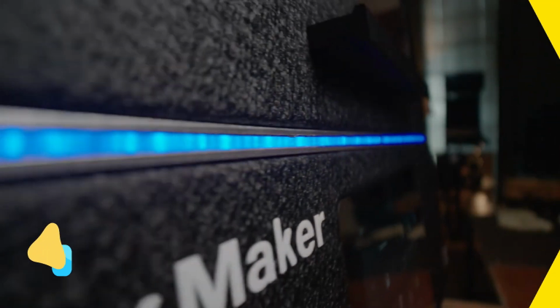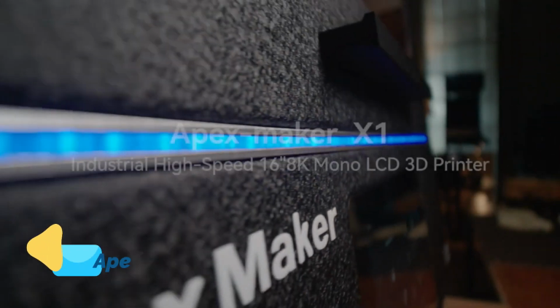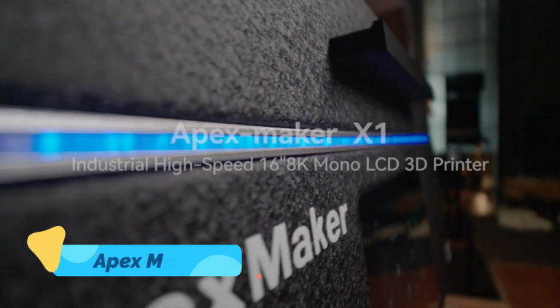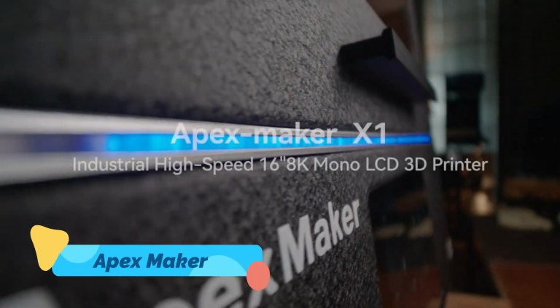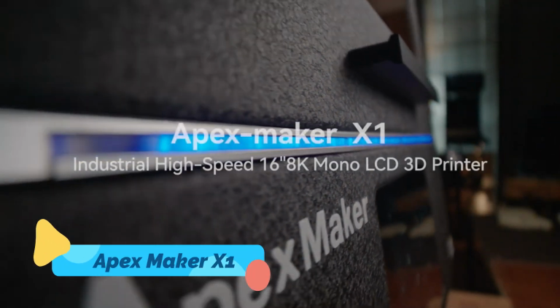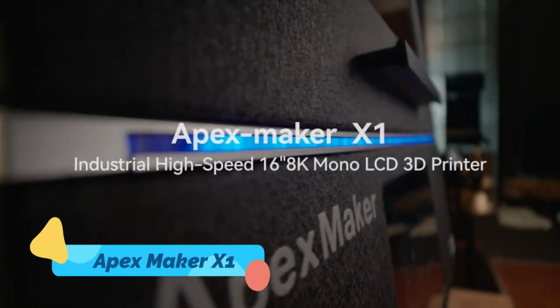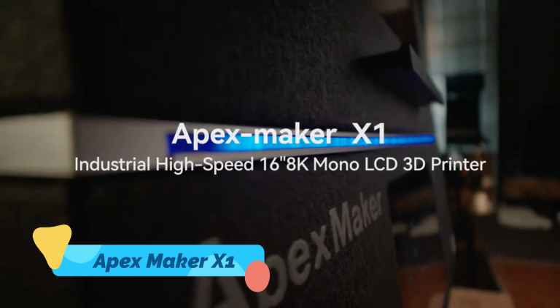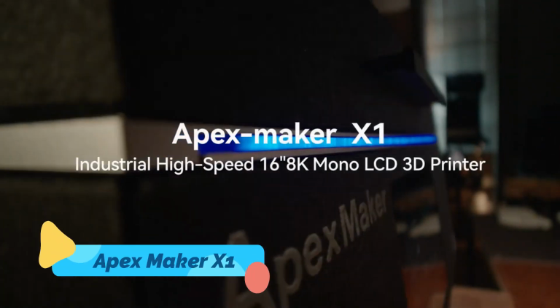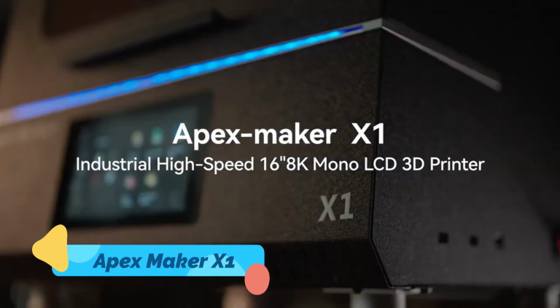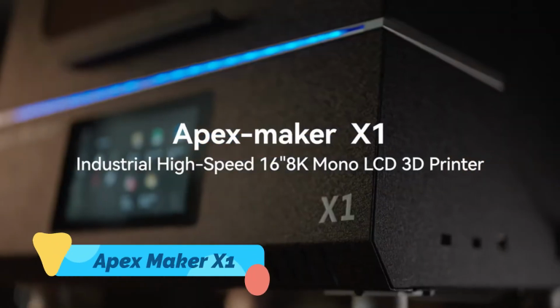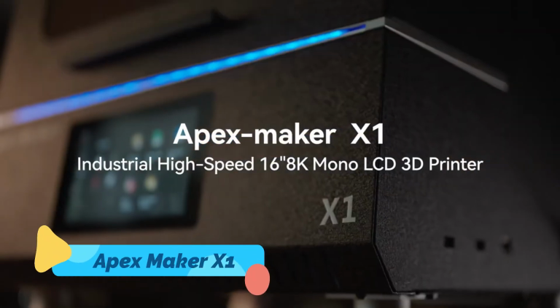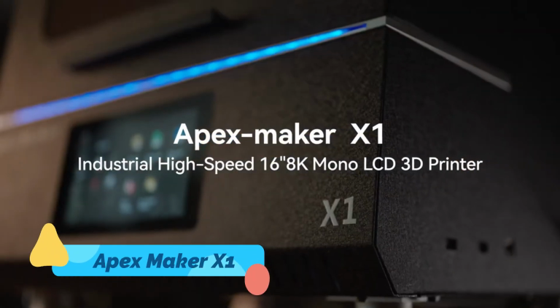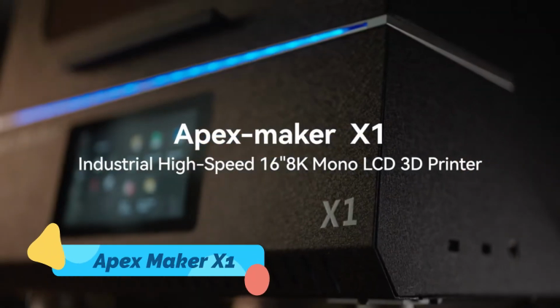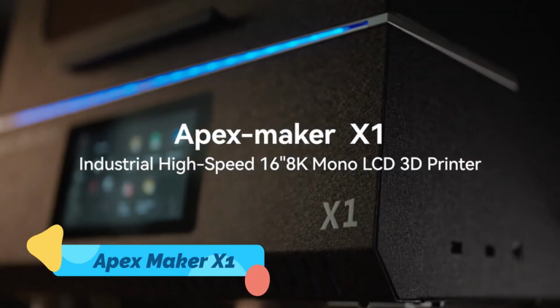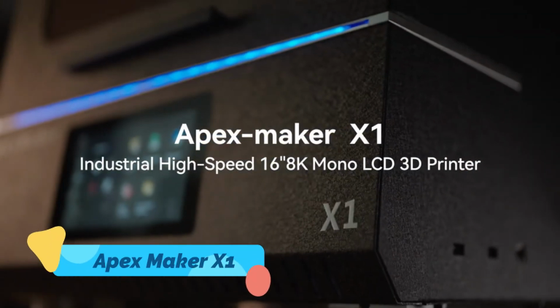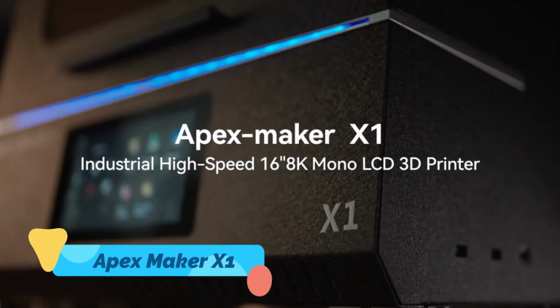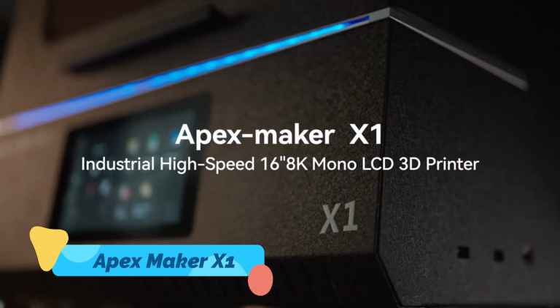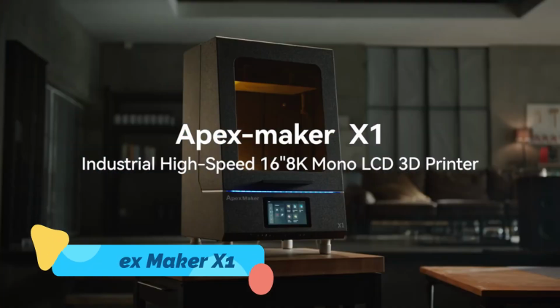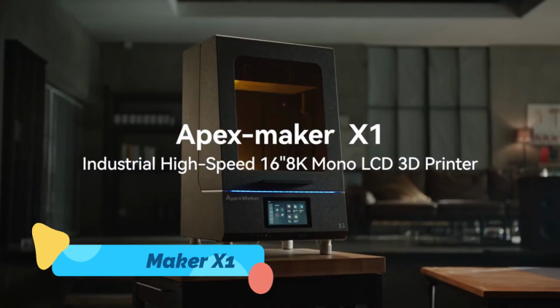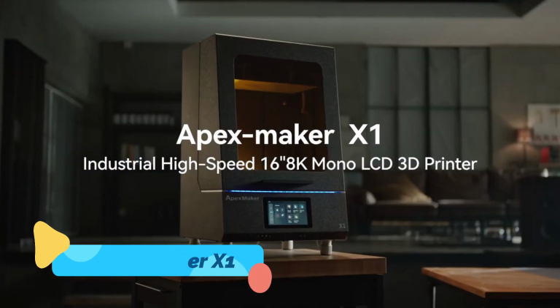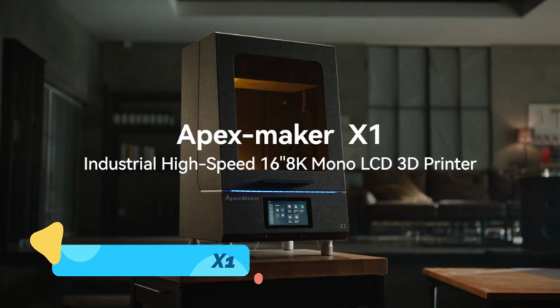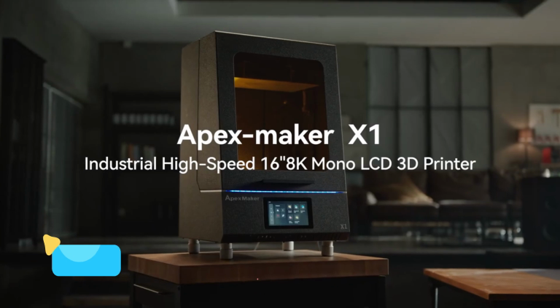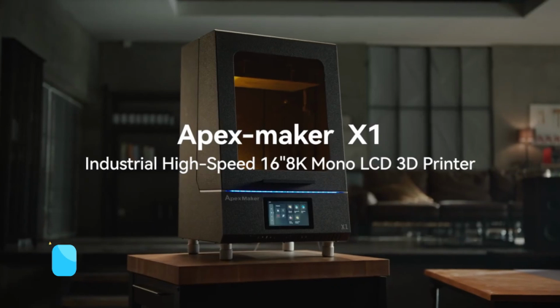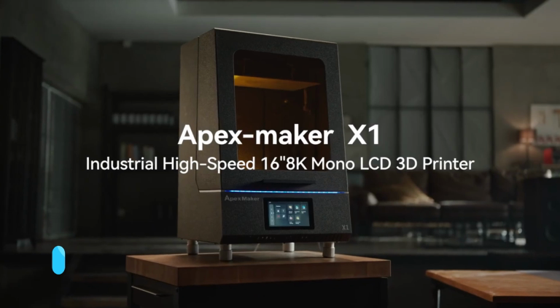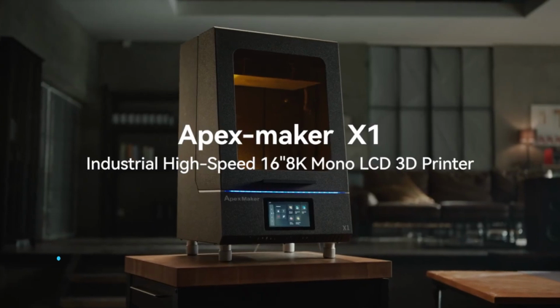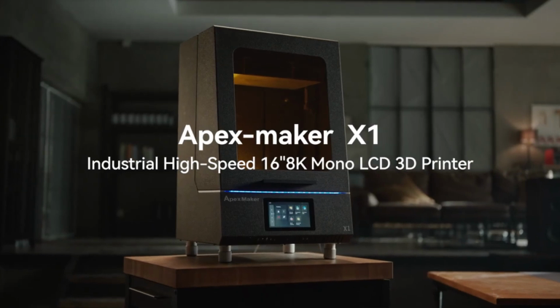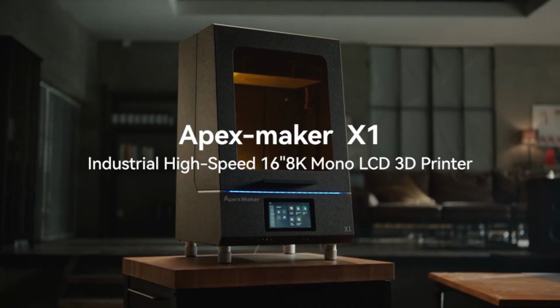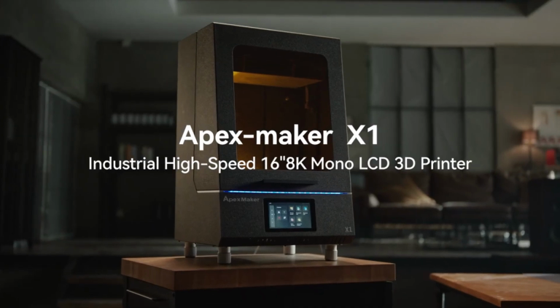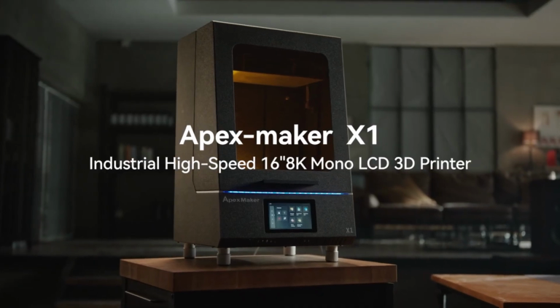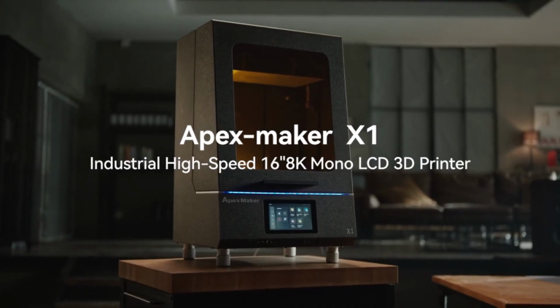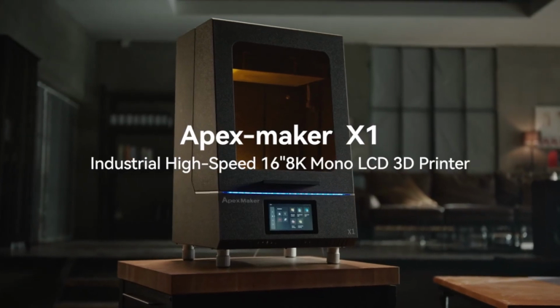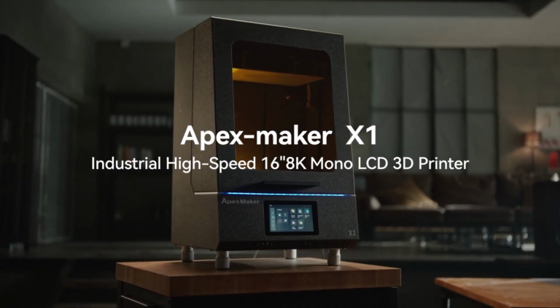Number 9: Apex Maker X1 — the 3D printer that makes pro-level creations.